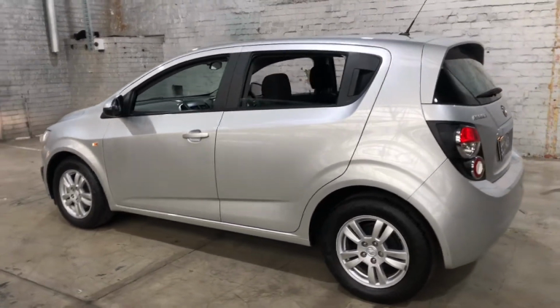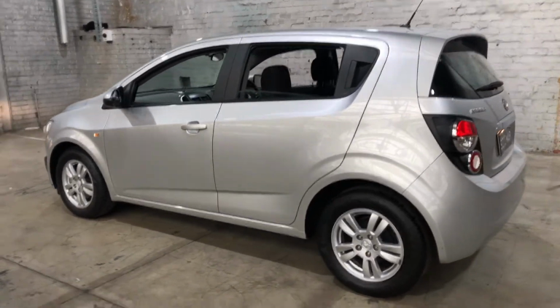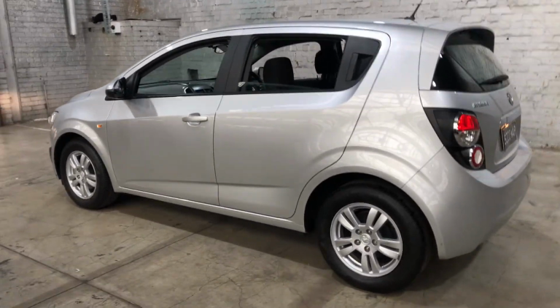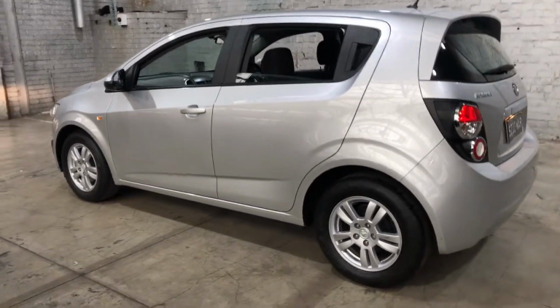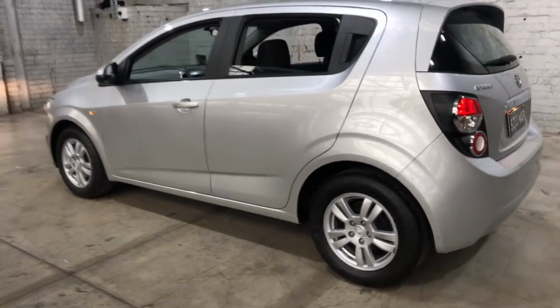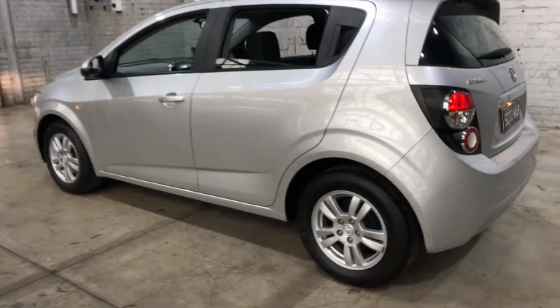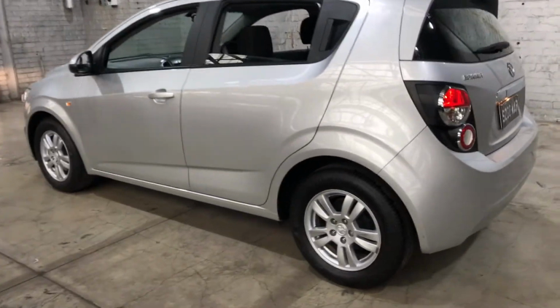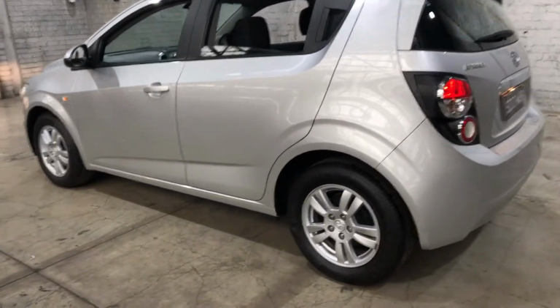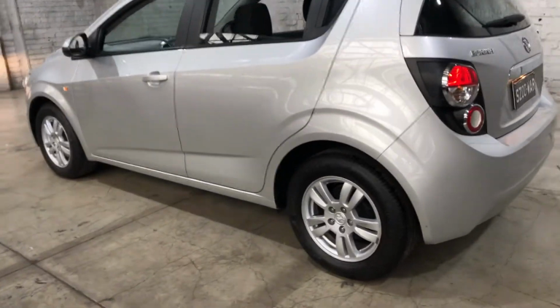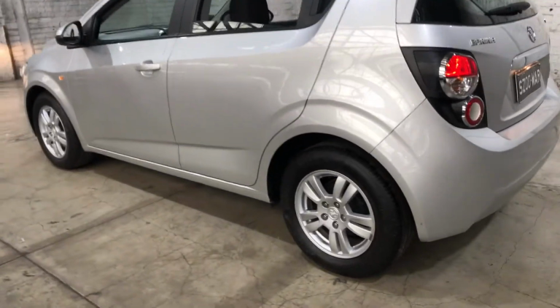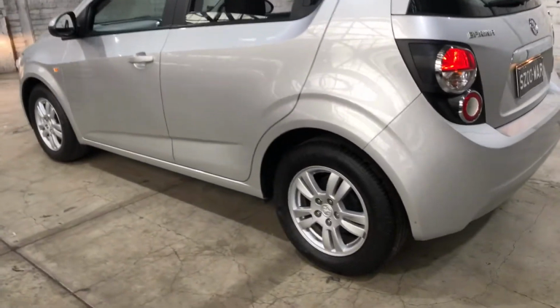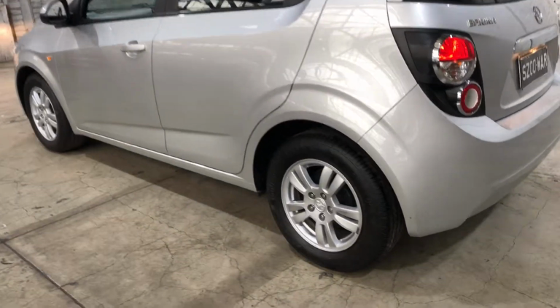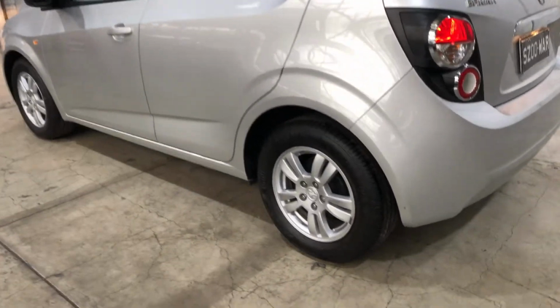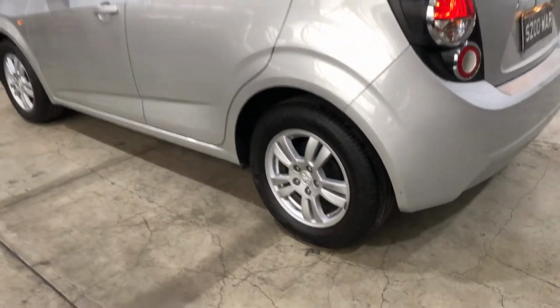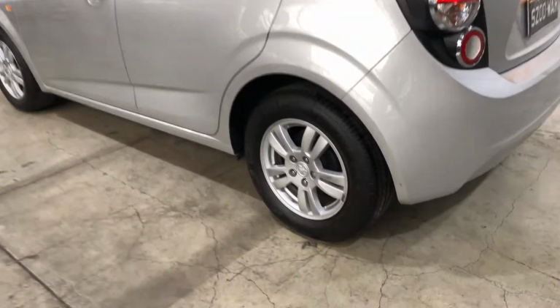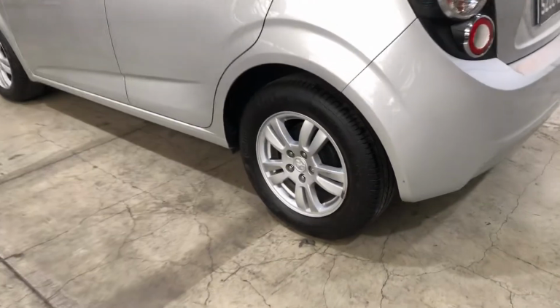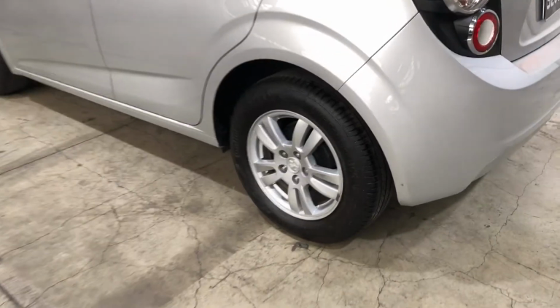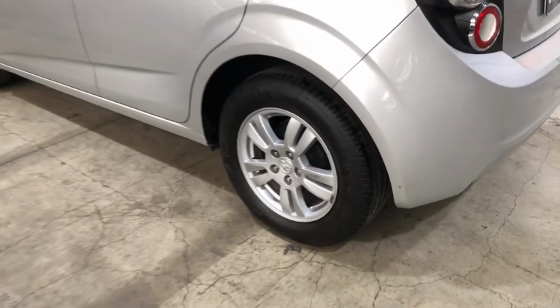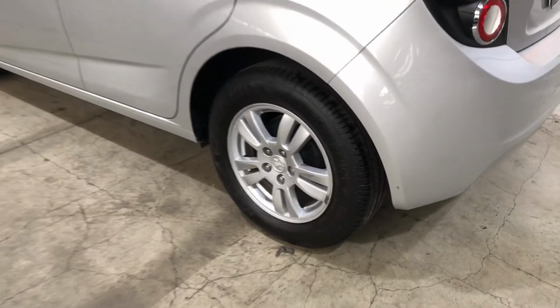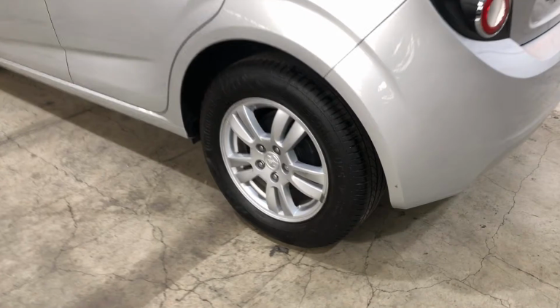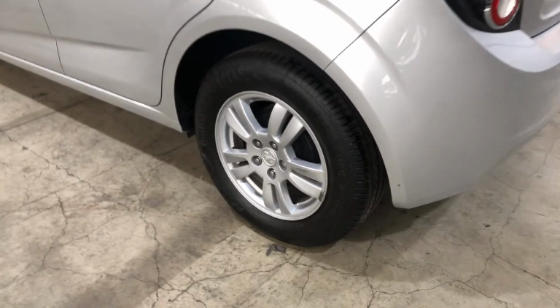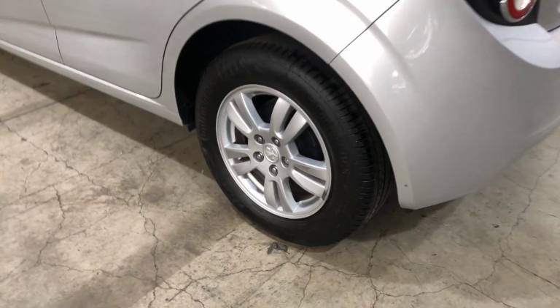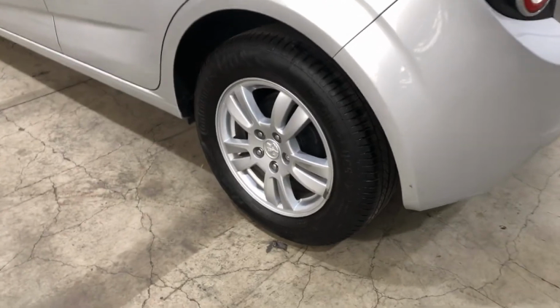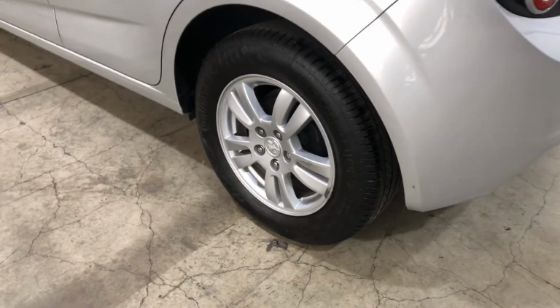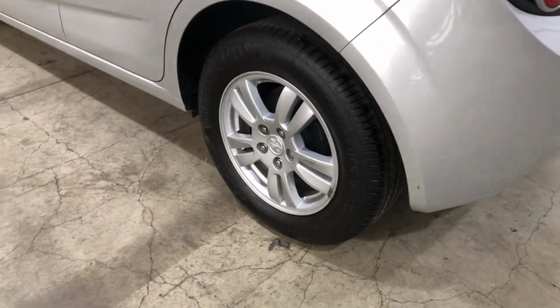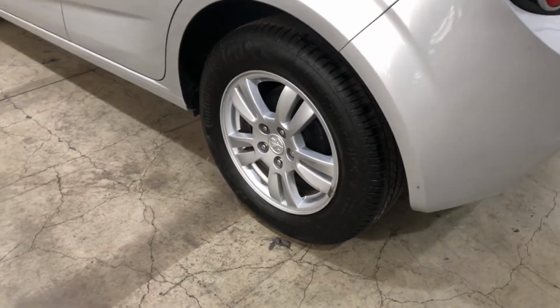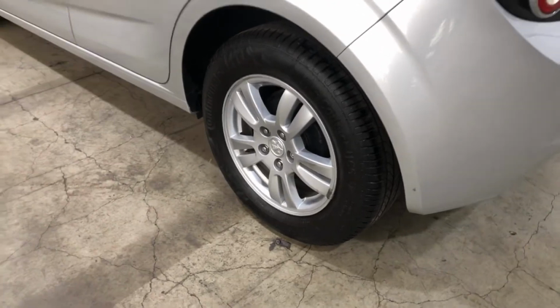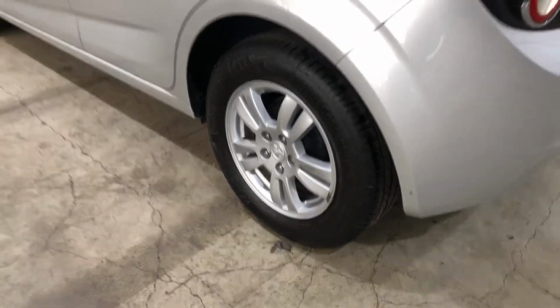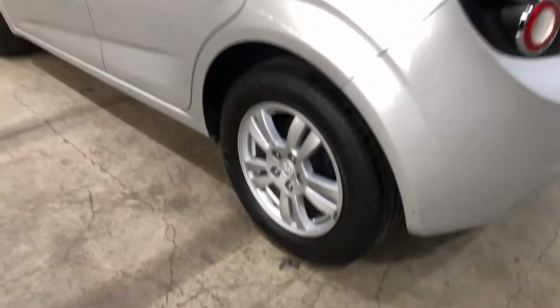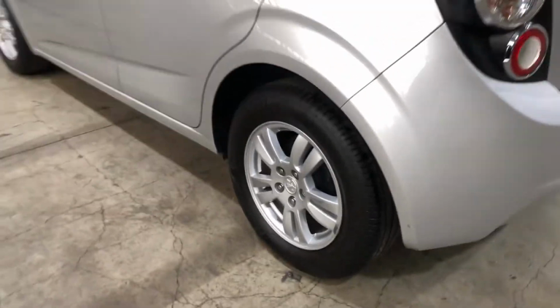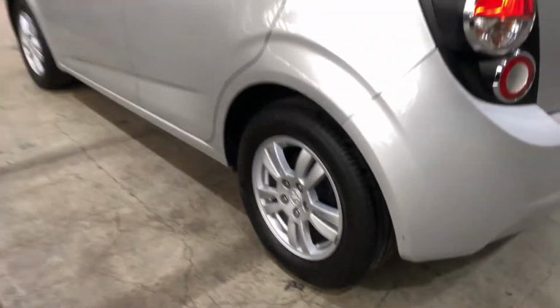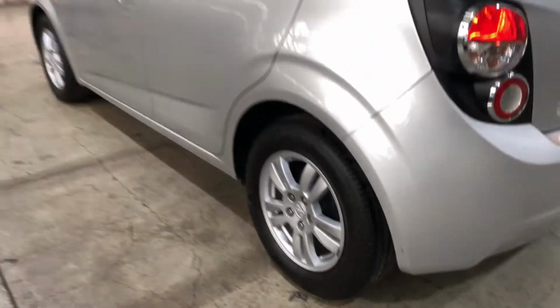As you can see, this car comes with original 15-inch alloy wheels with plenty of tread on all four tyres.